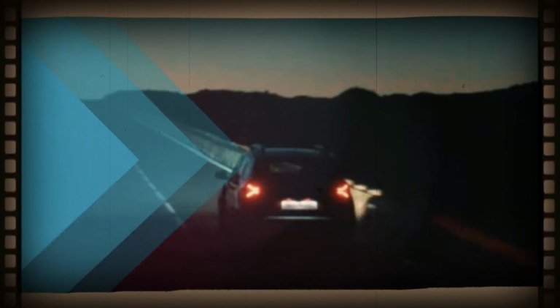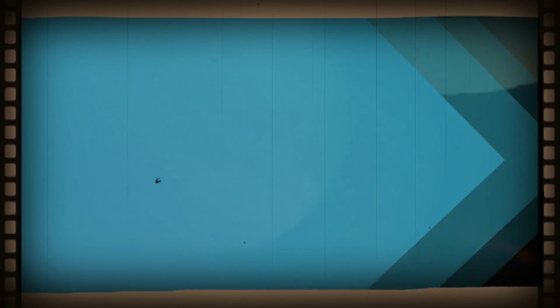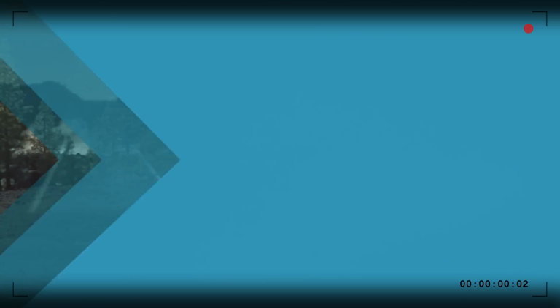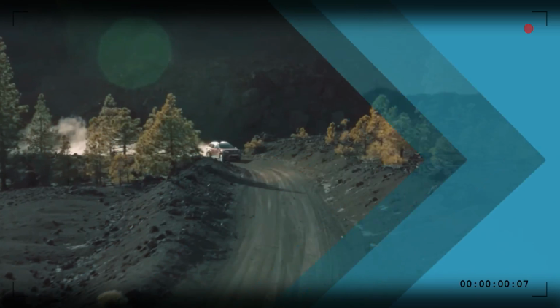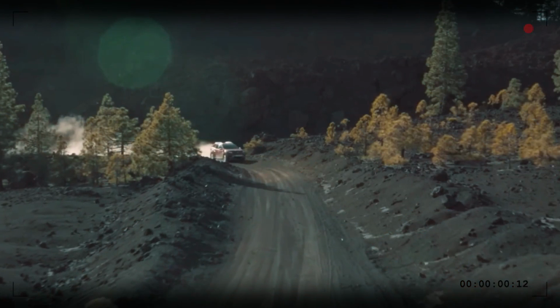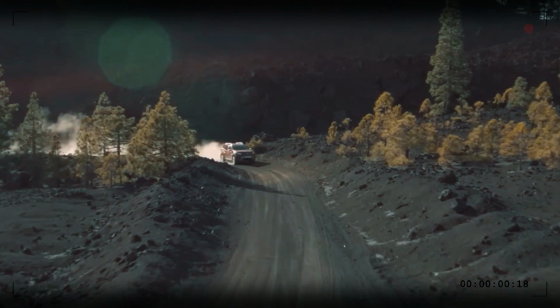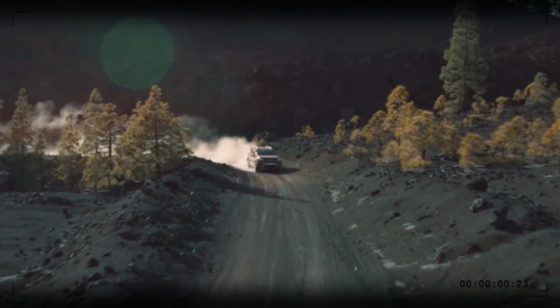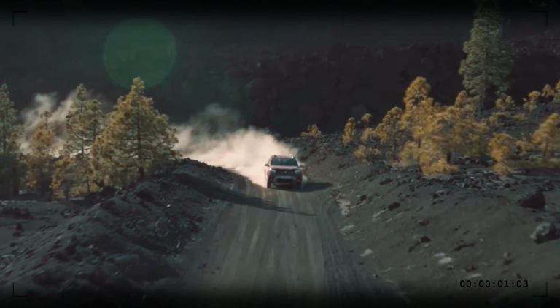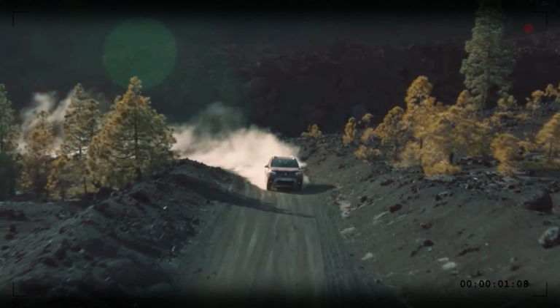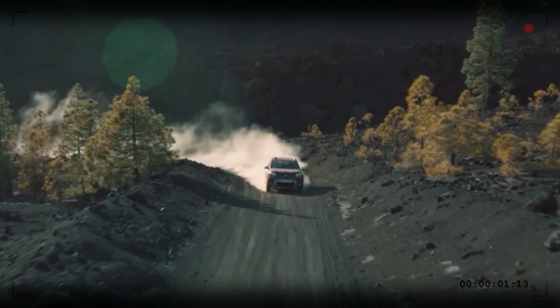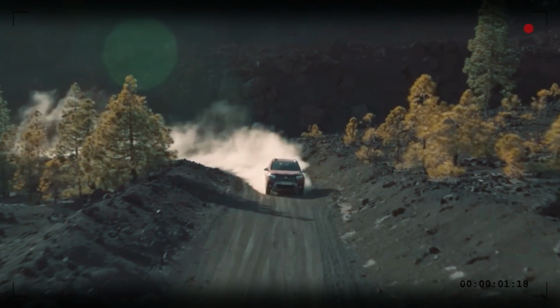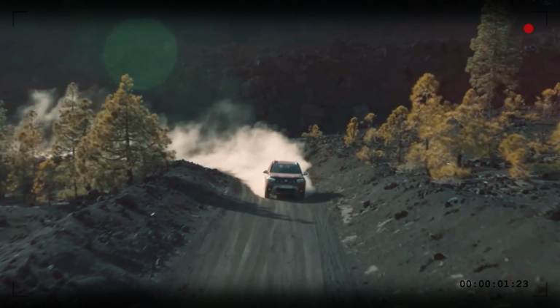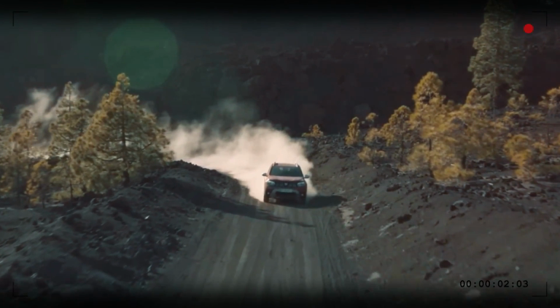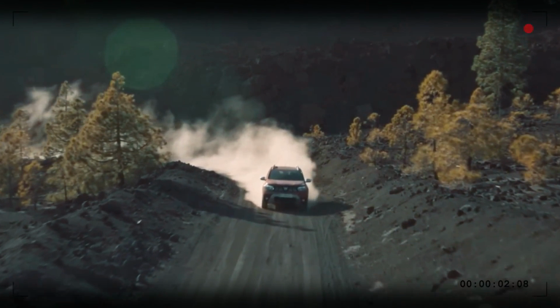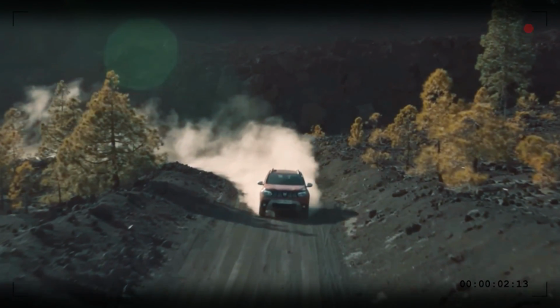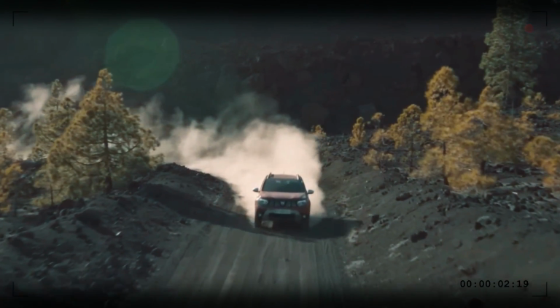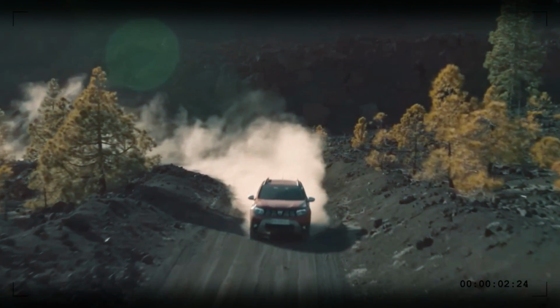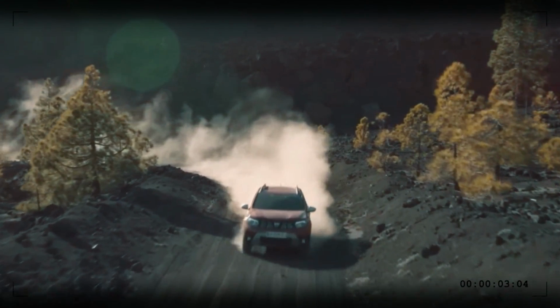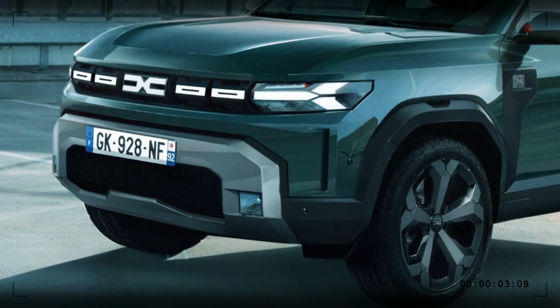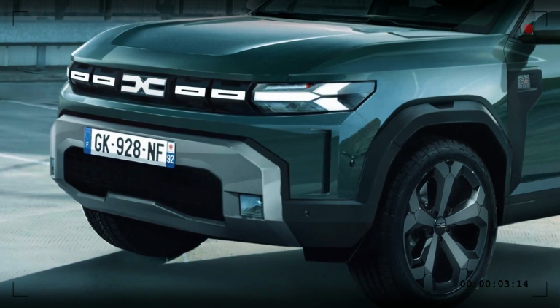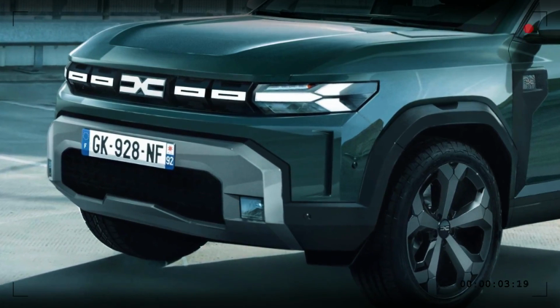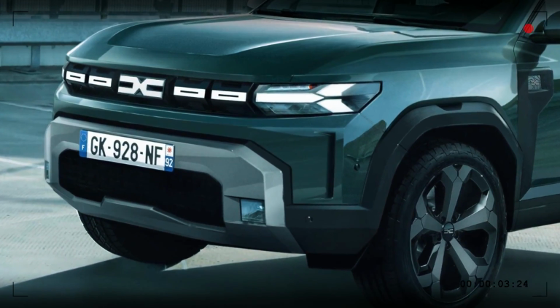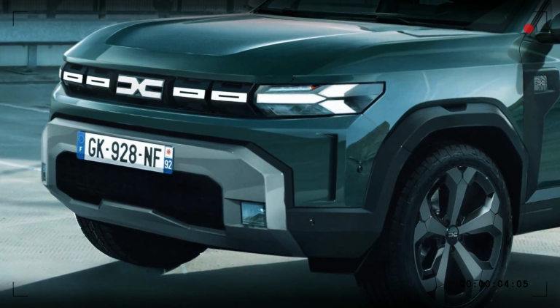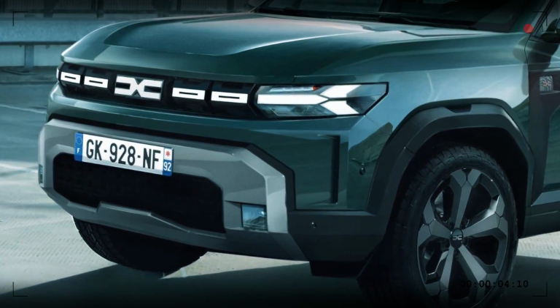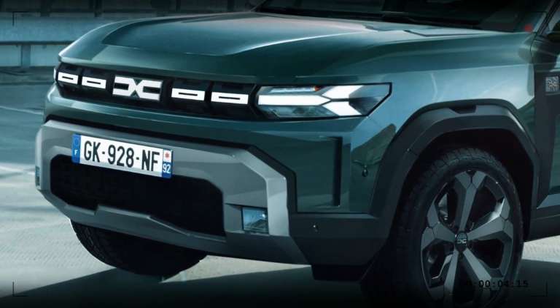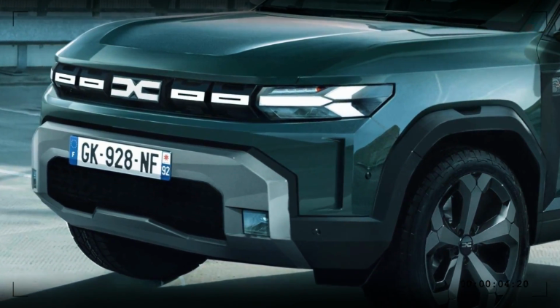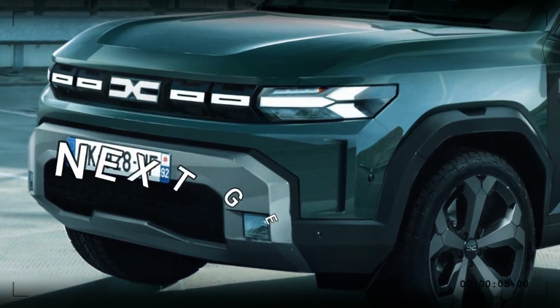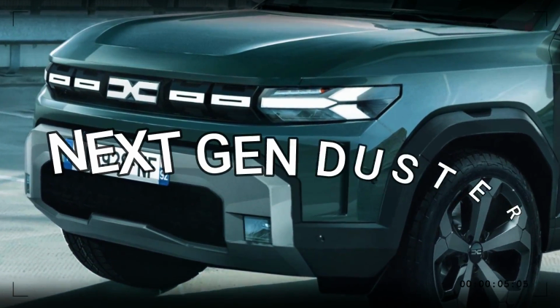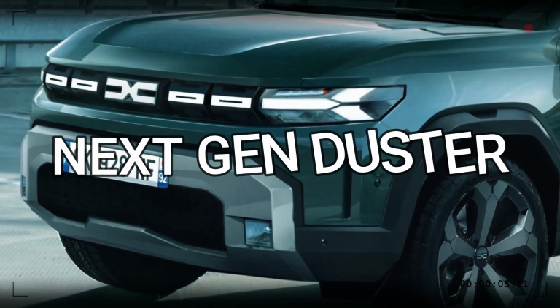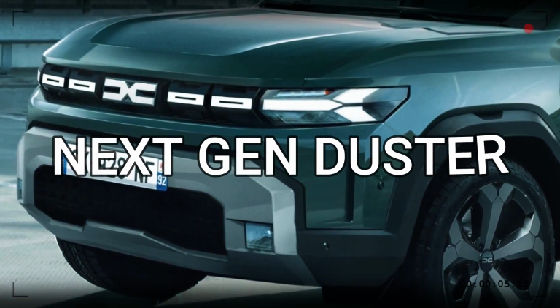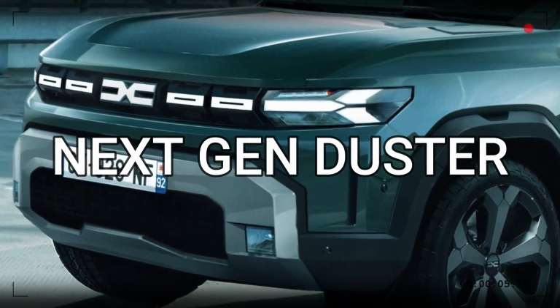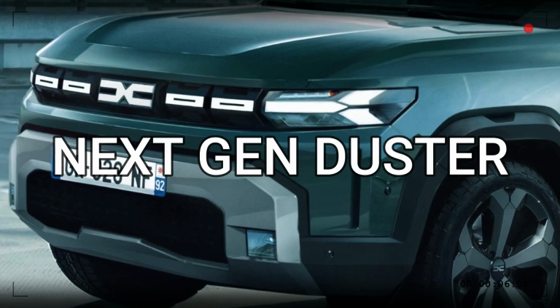Welcome back to another exciting episode. Today we've got some thrilling news about the next-generation Dacia Duster, that's been making waves in the automotive world.